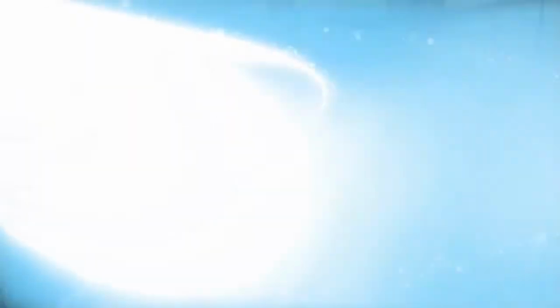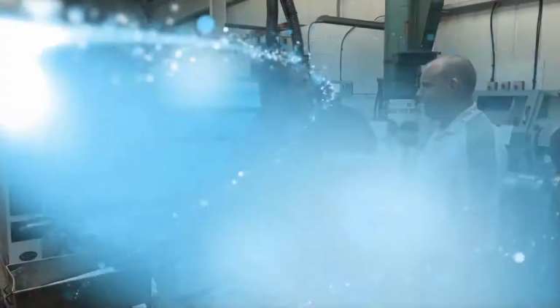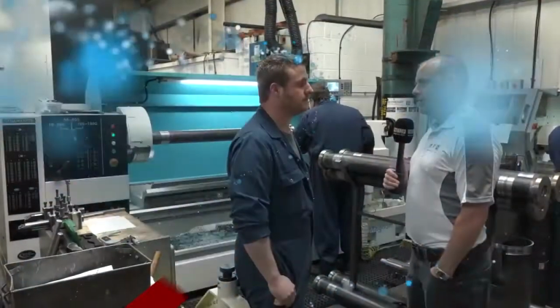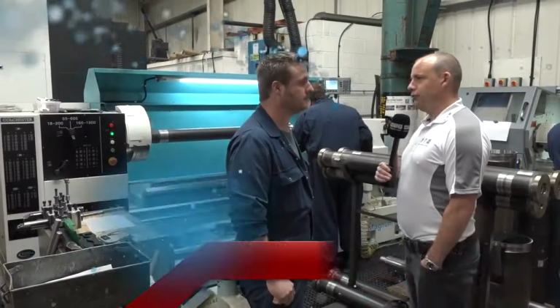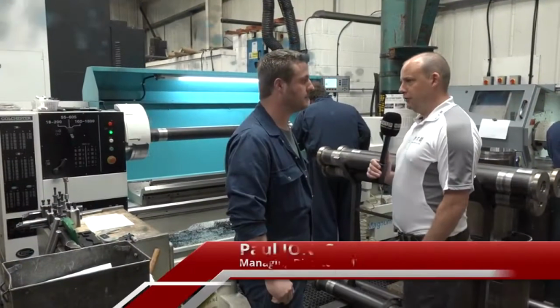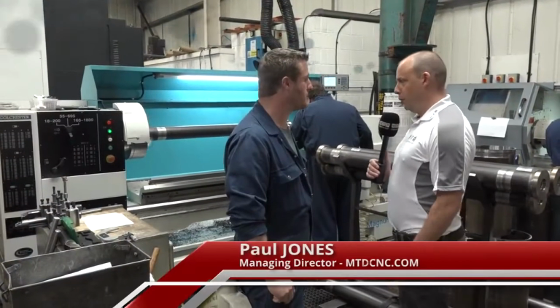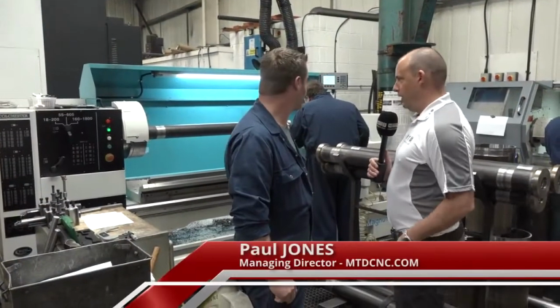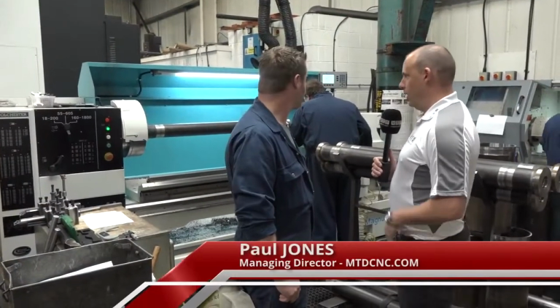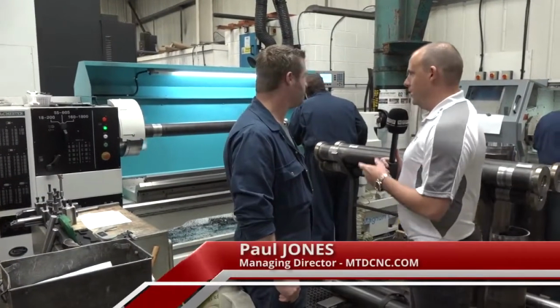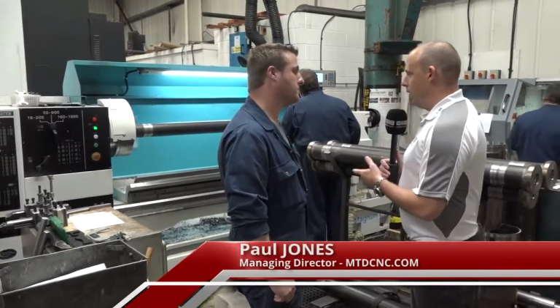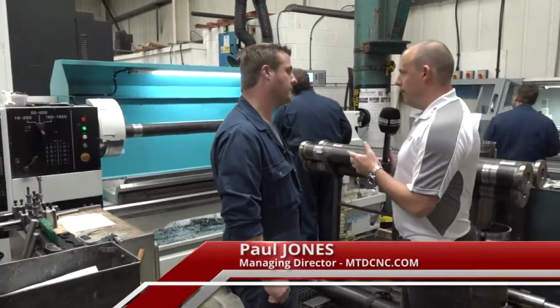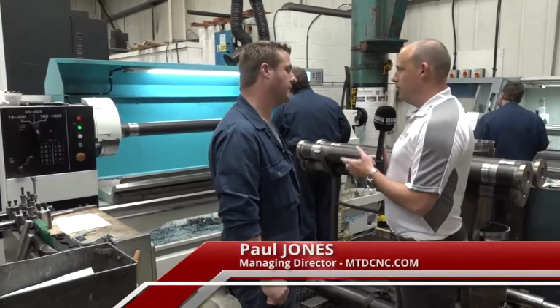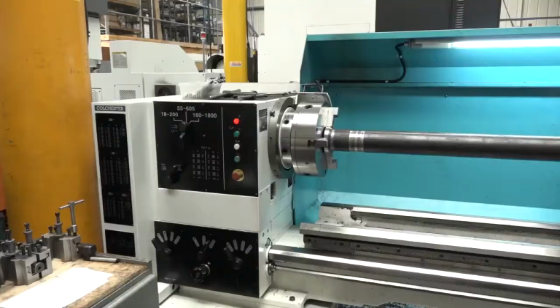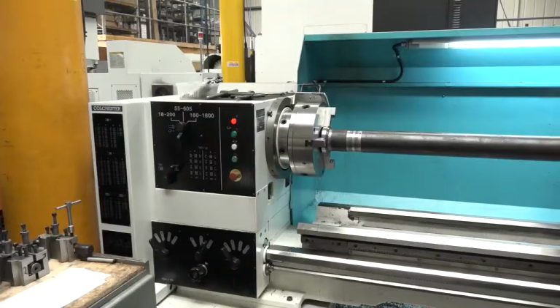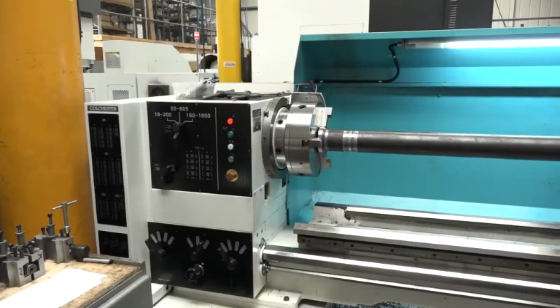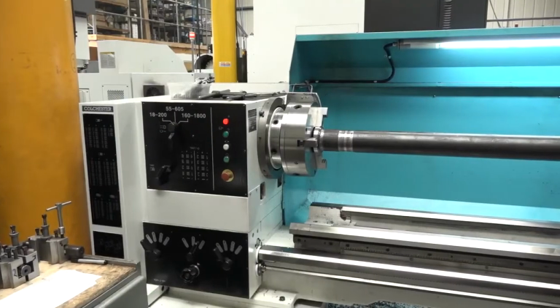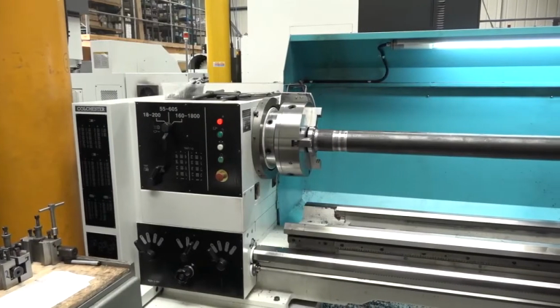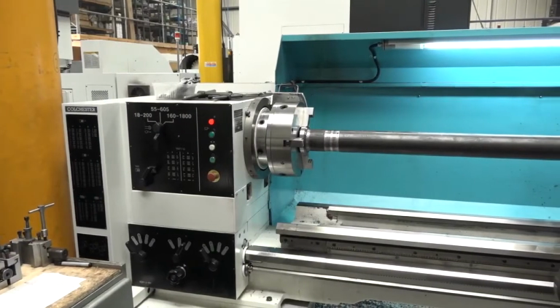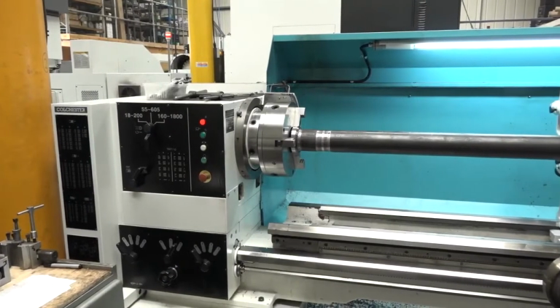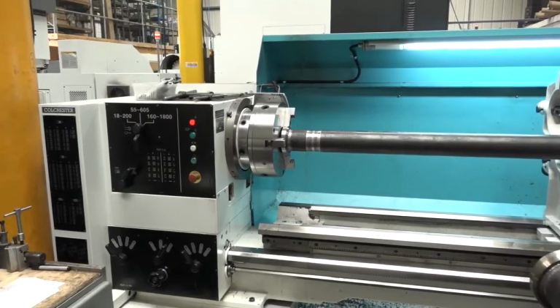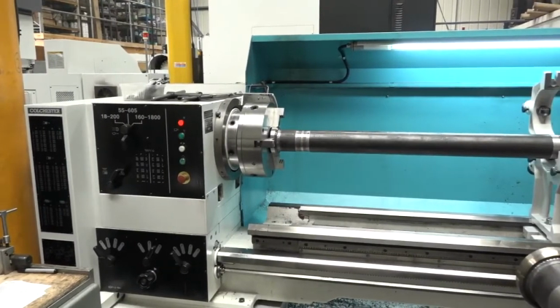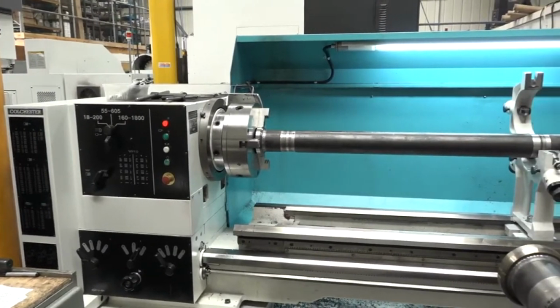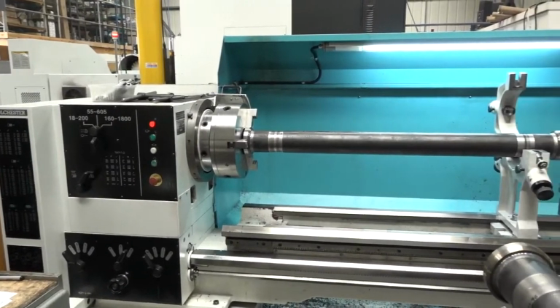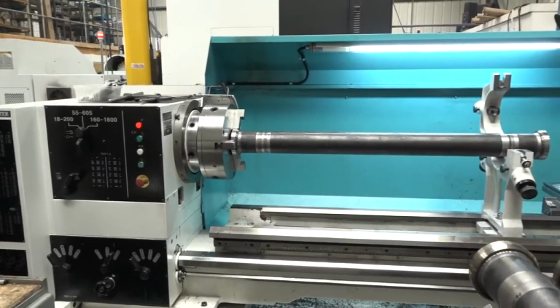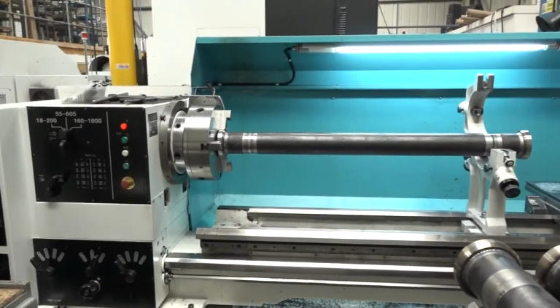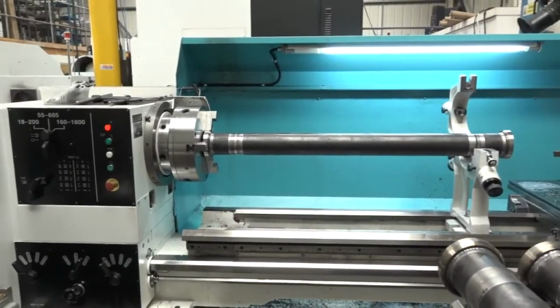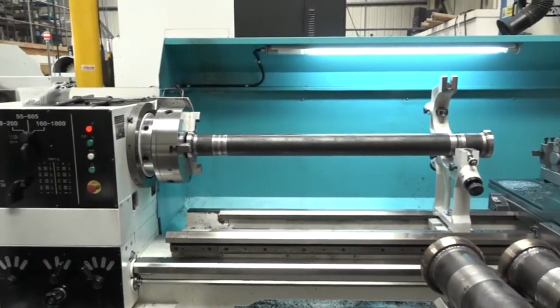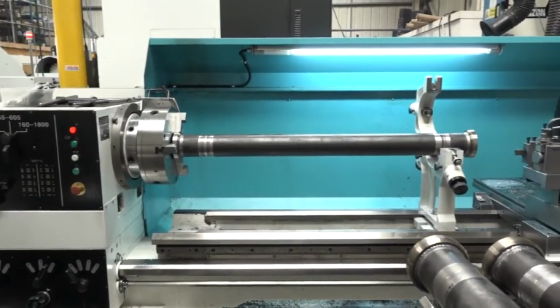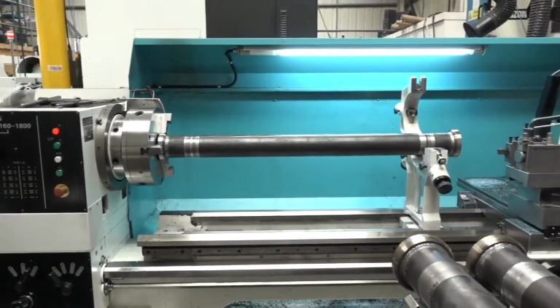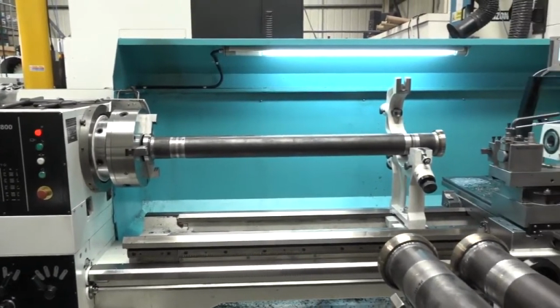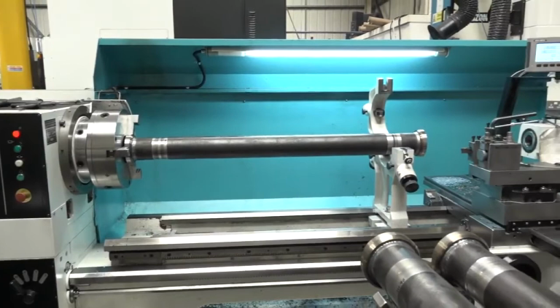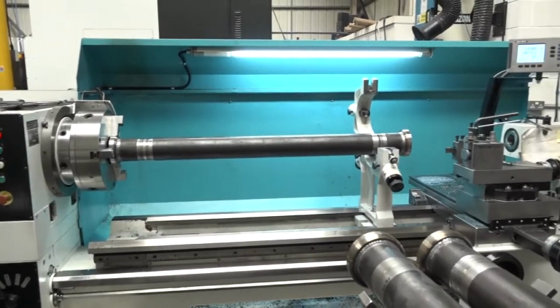Darren, really interesting story this one. We've got a Magnum Colchester lathe here from 600 UK behind us.